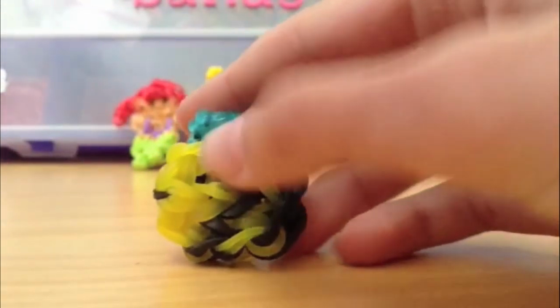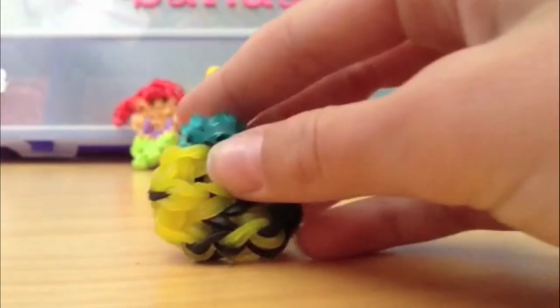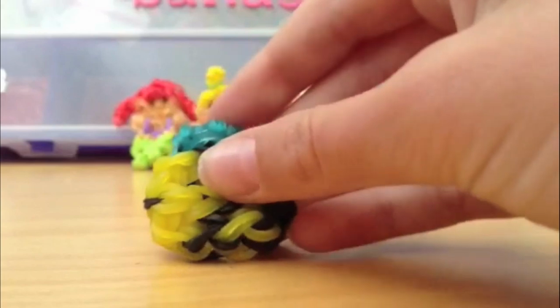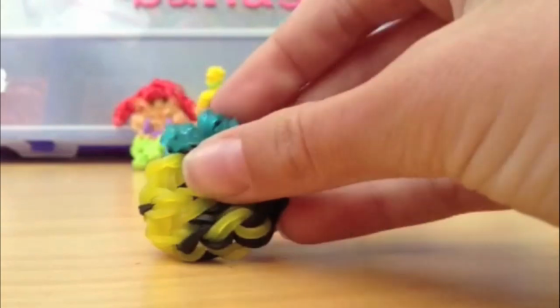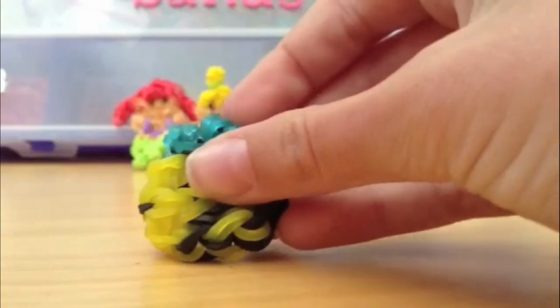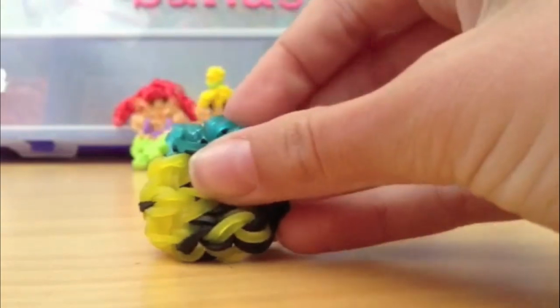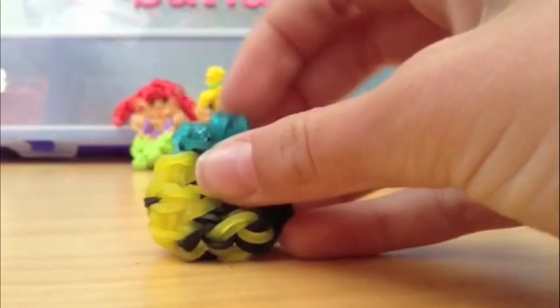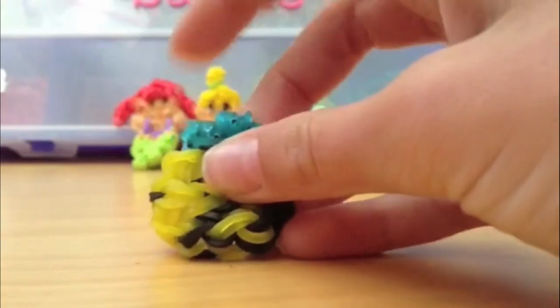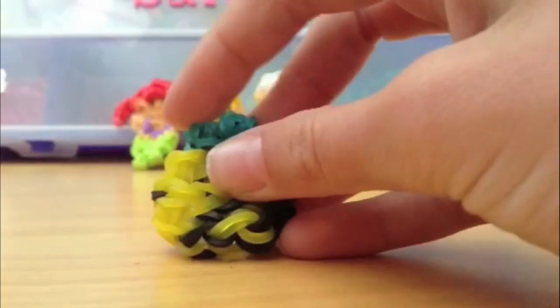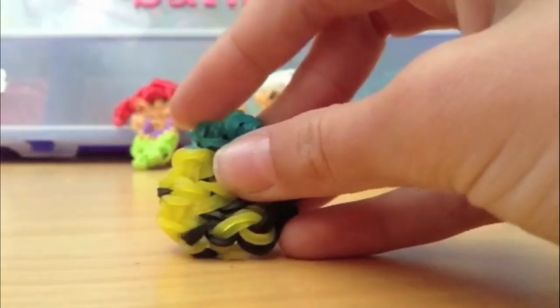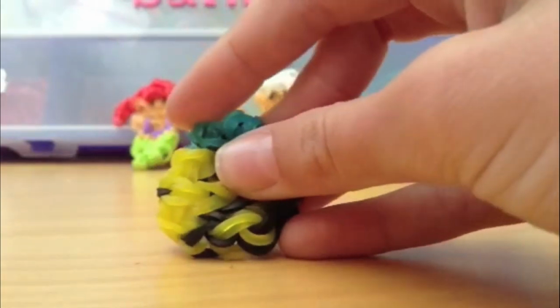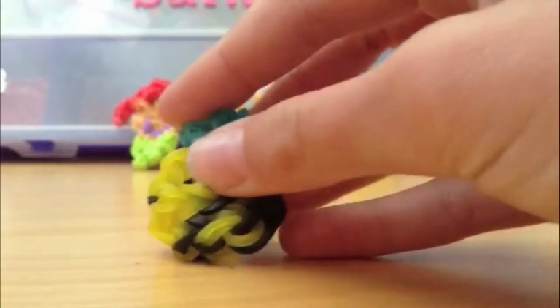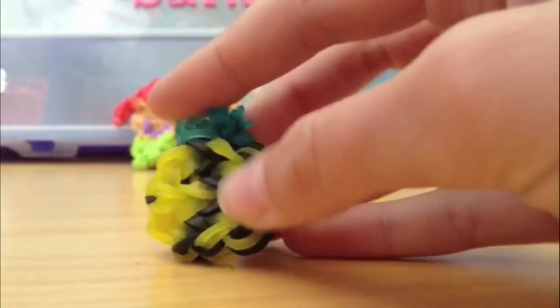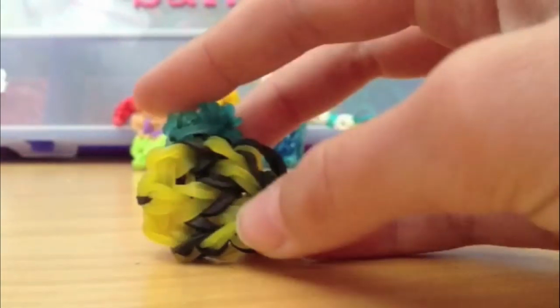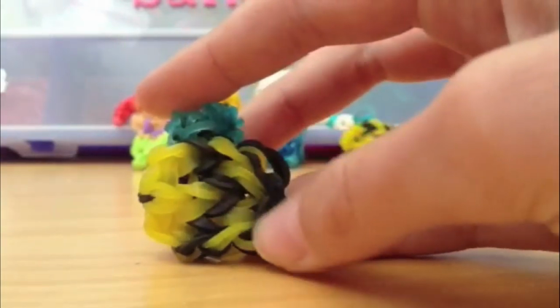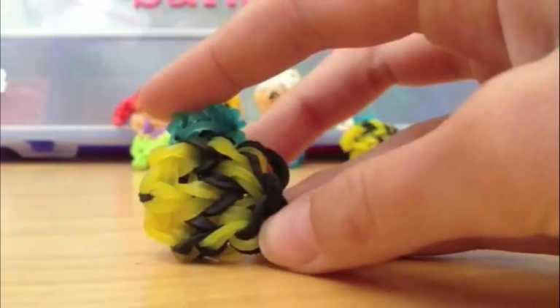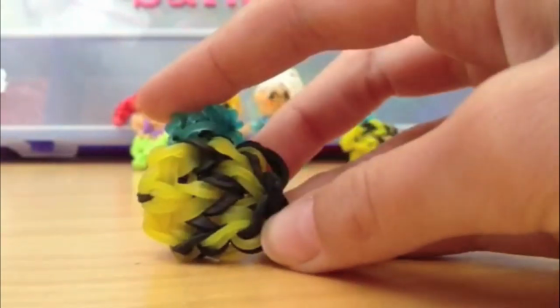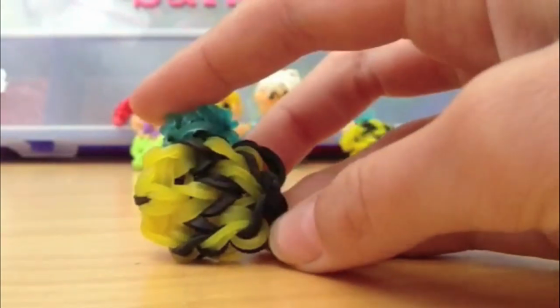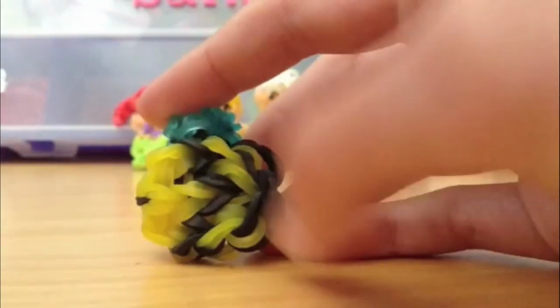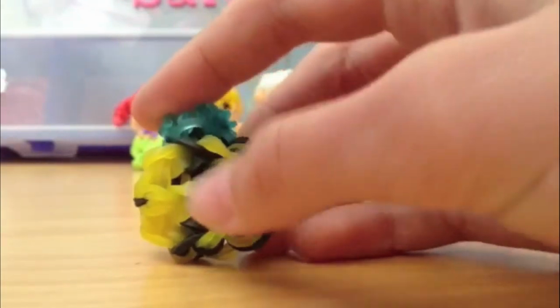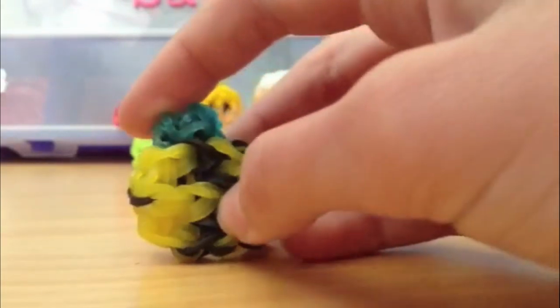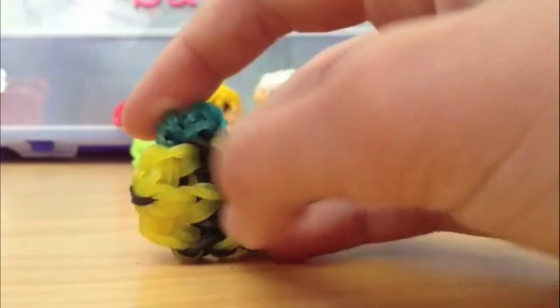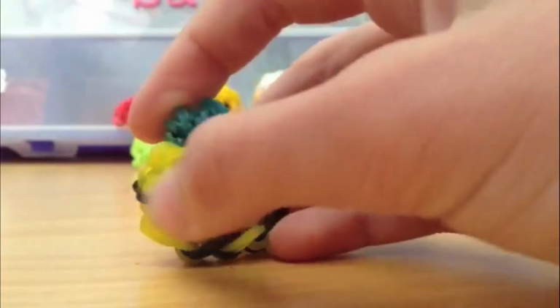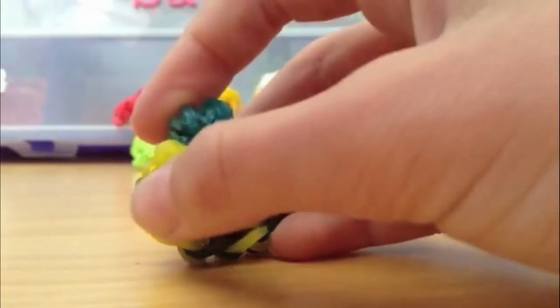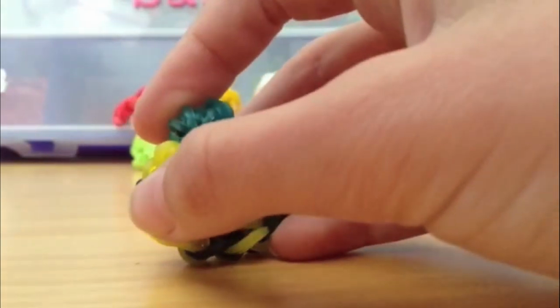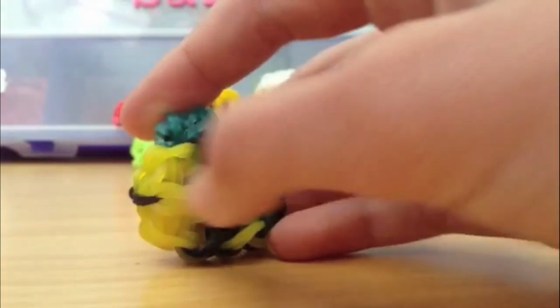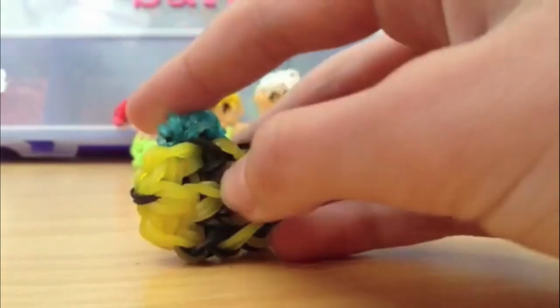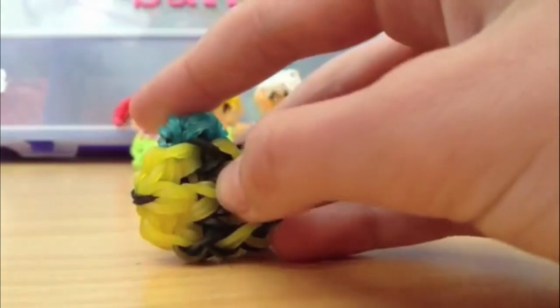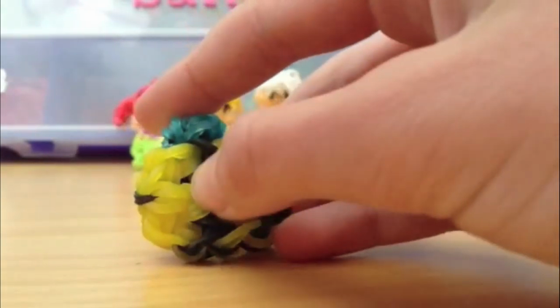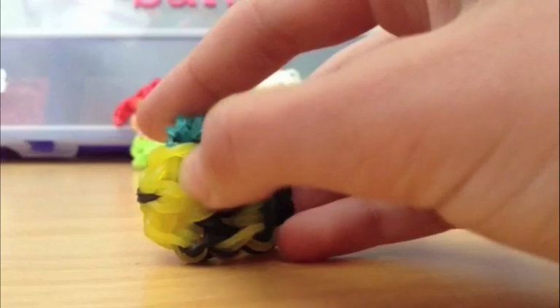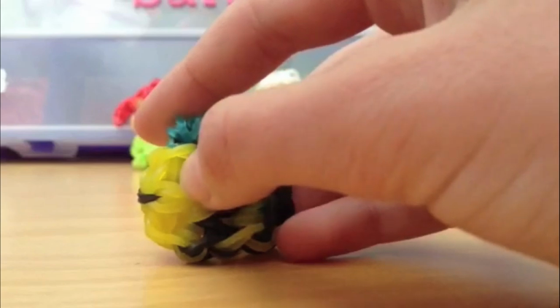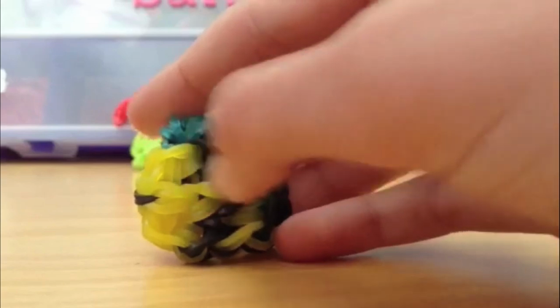This is my original bumblebee design. Right here are the little wings — you can see them — and this is its little smile and its little eye. I really like this design.